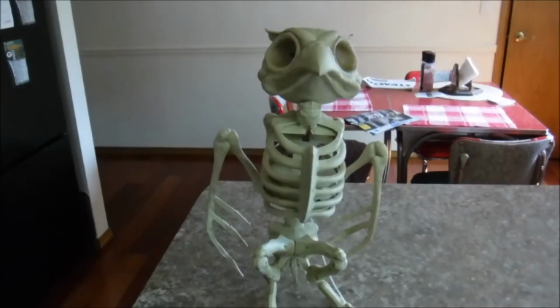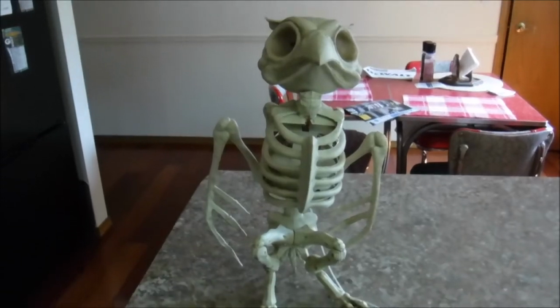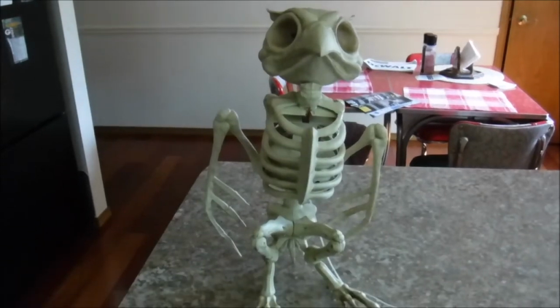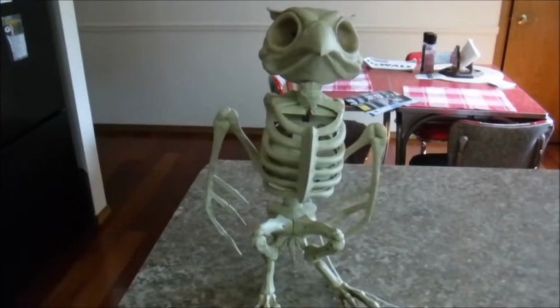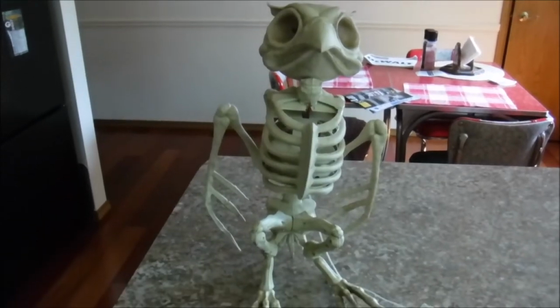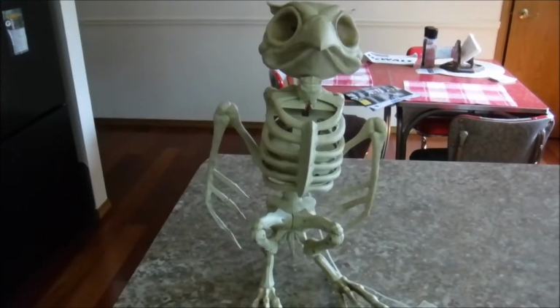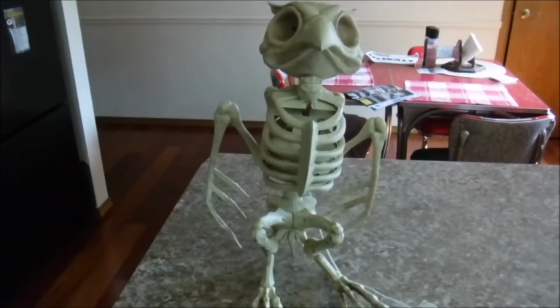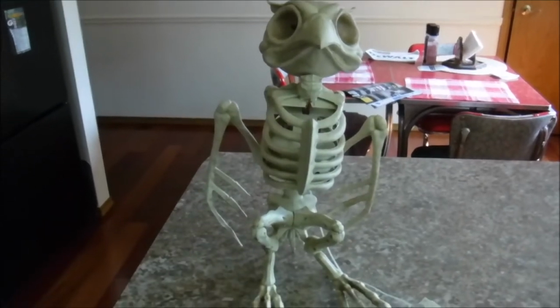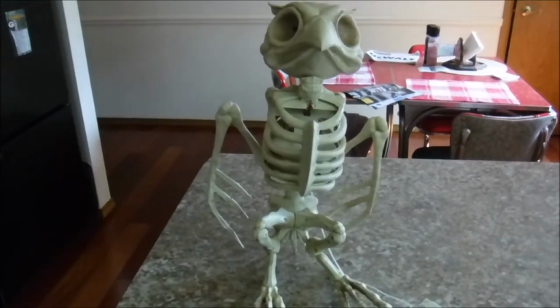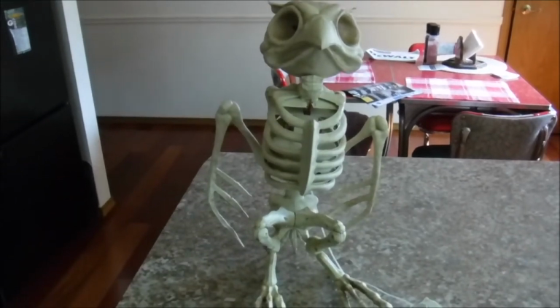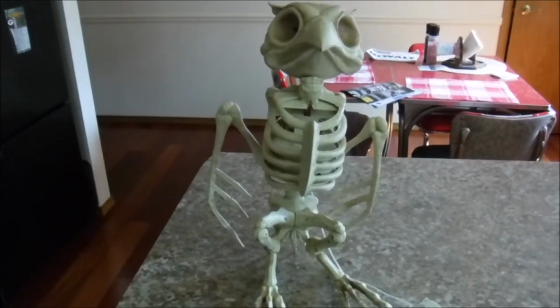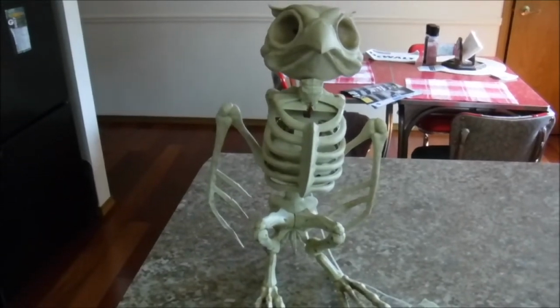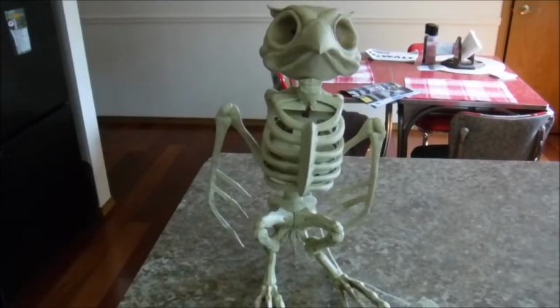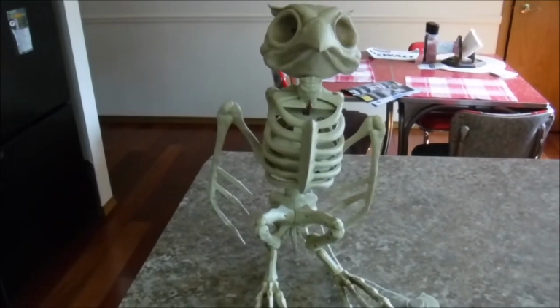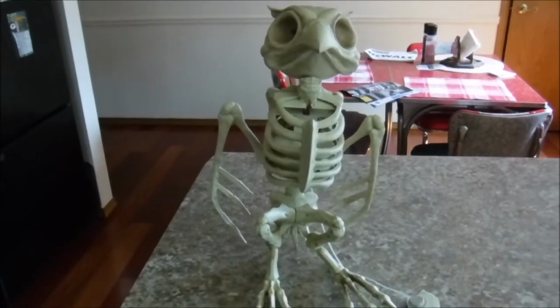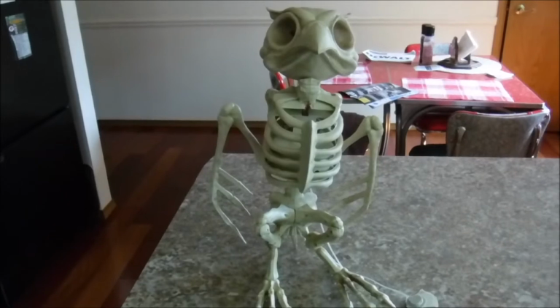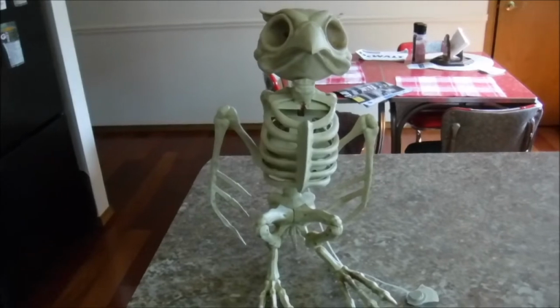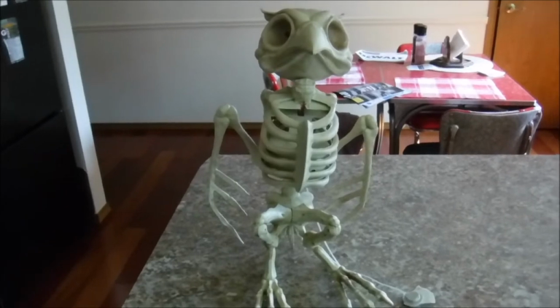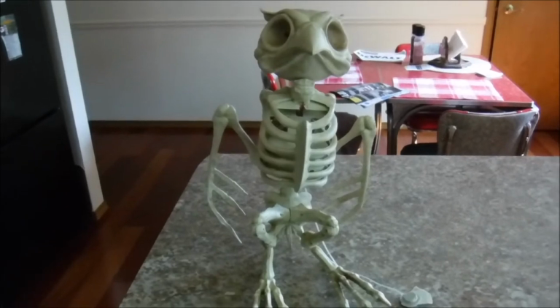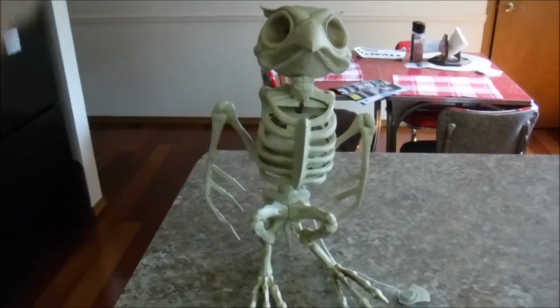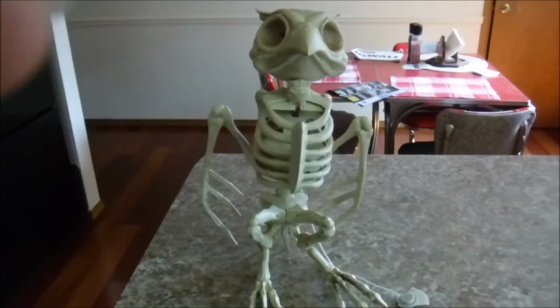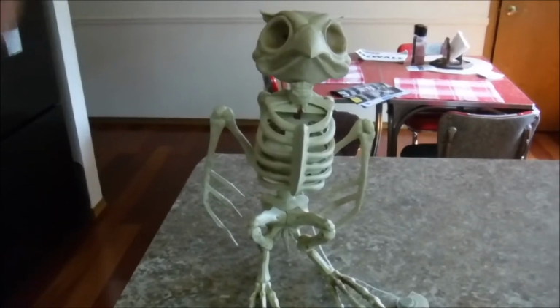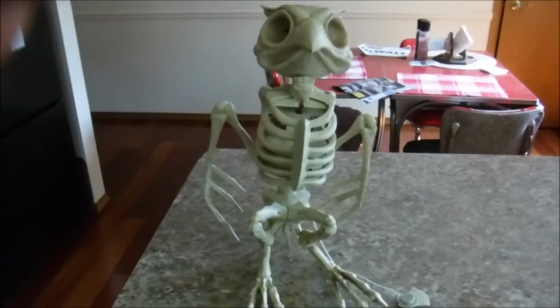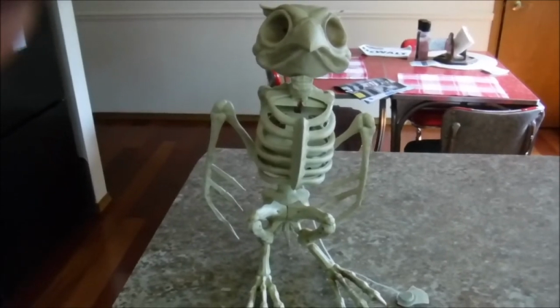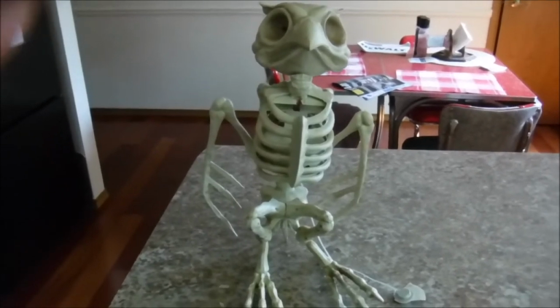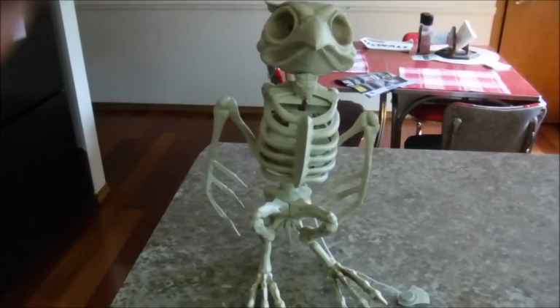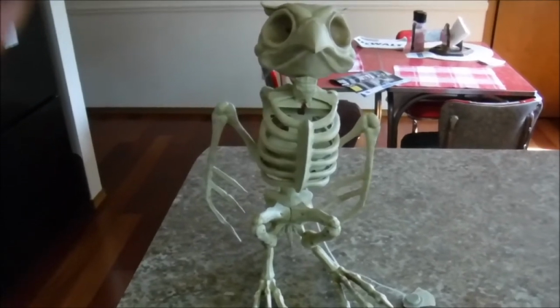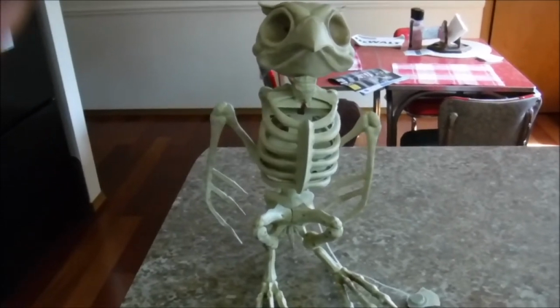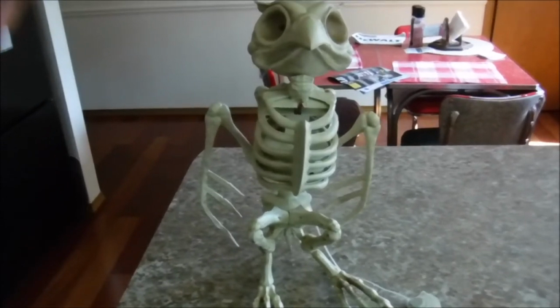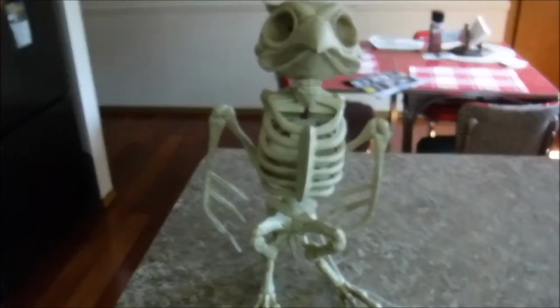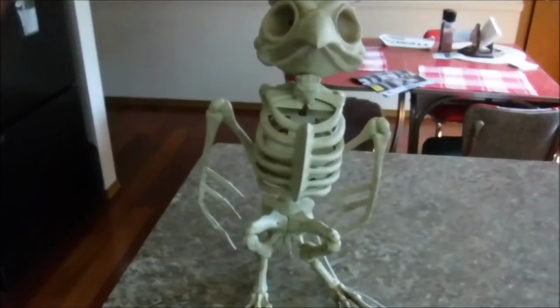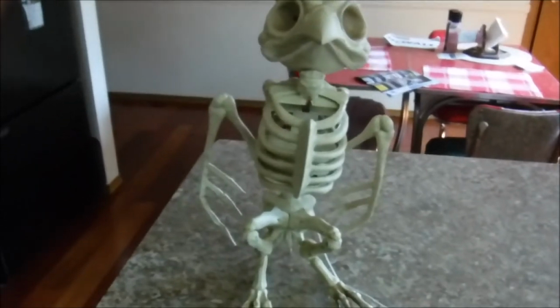Okay, so guess who went to Big Lots today and brought home a new friend? Let's see what he can do.